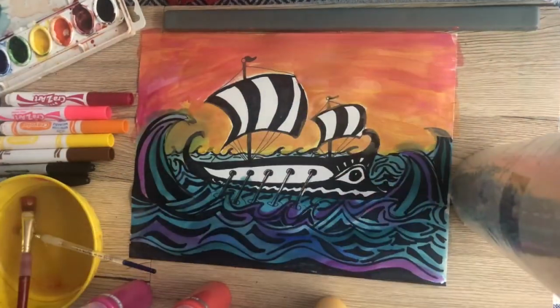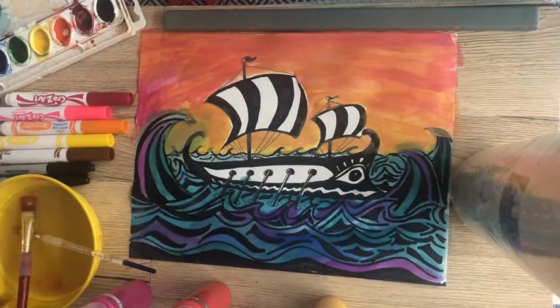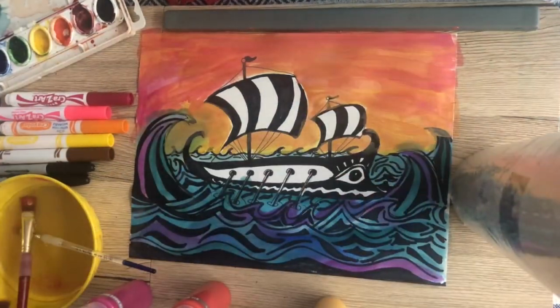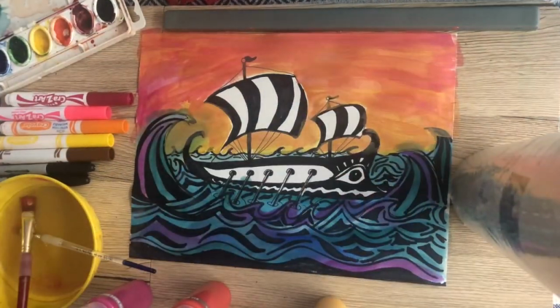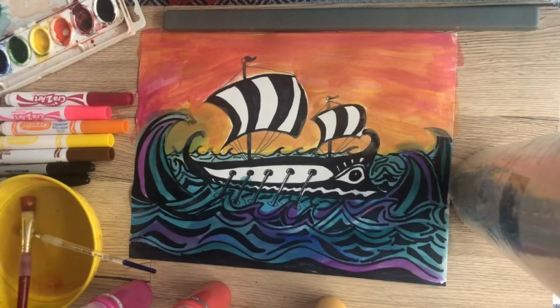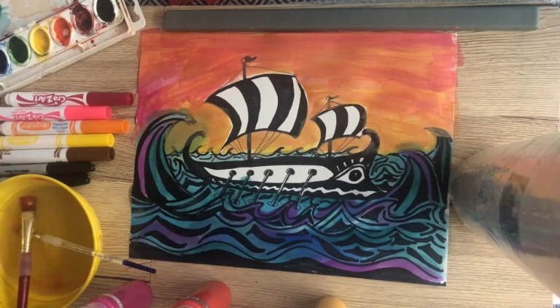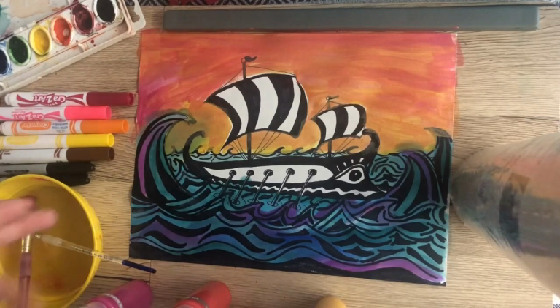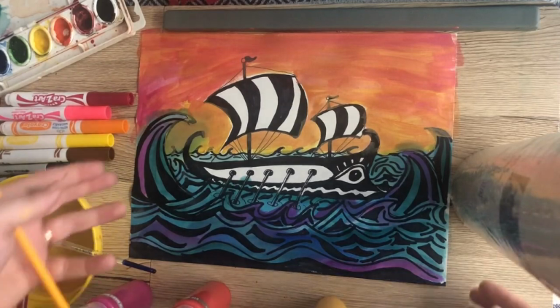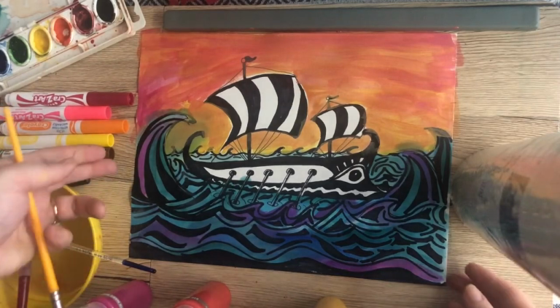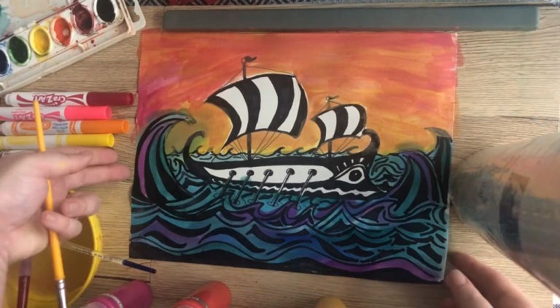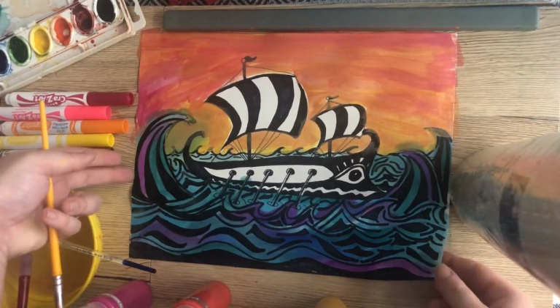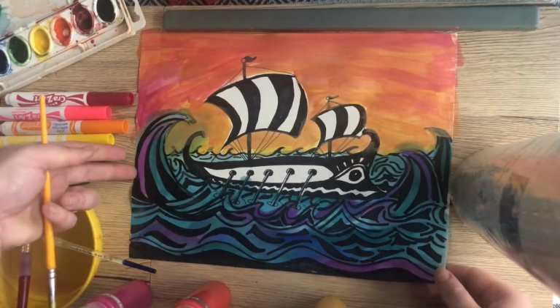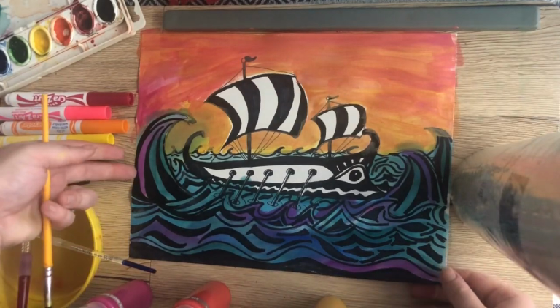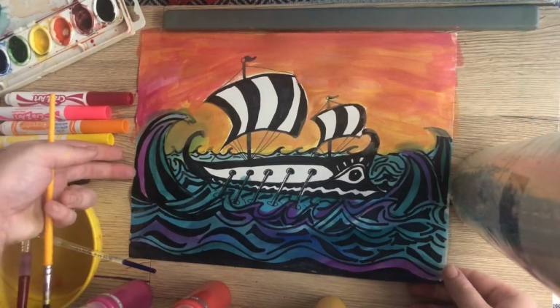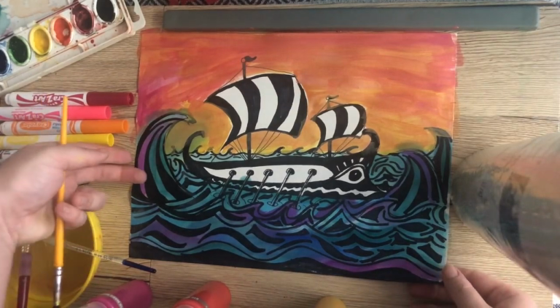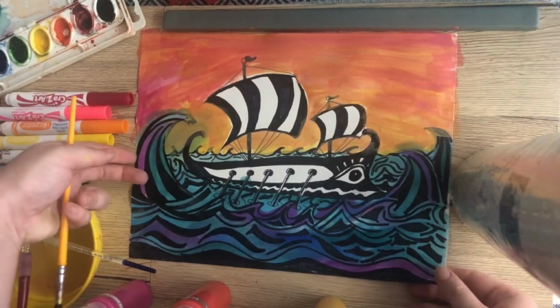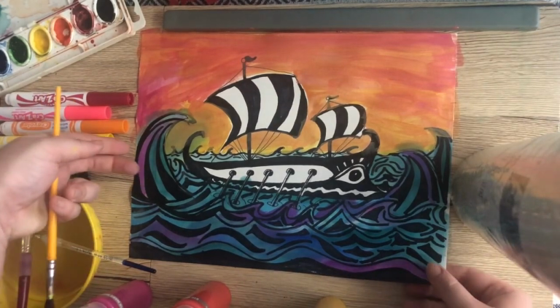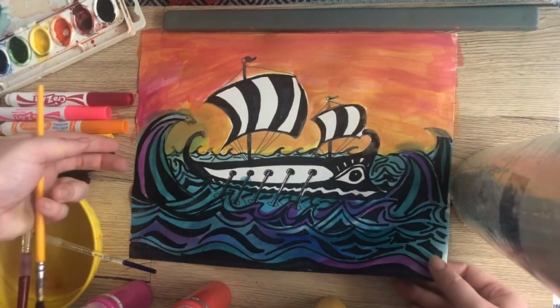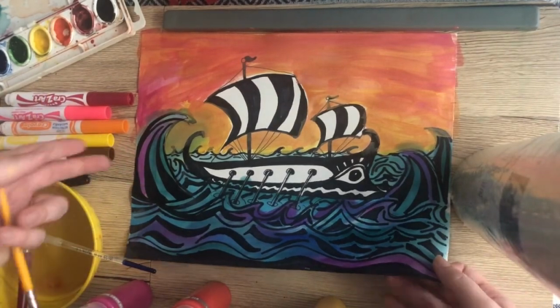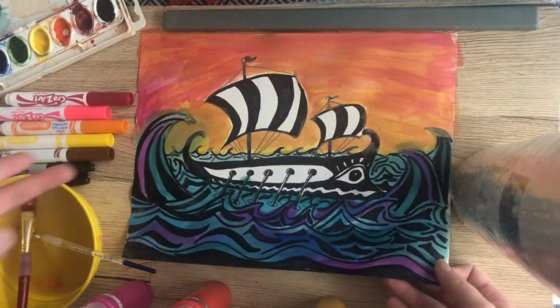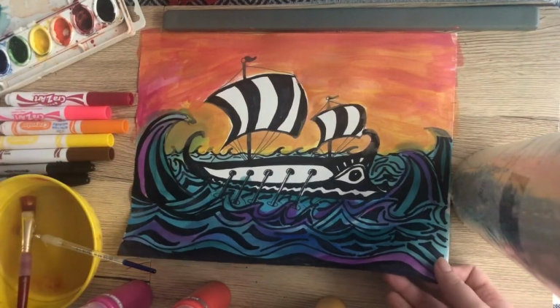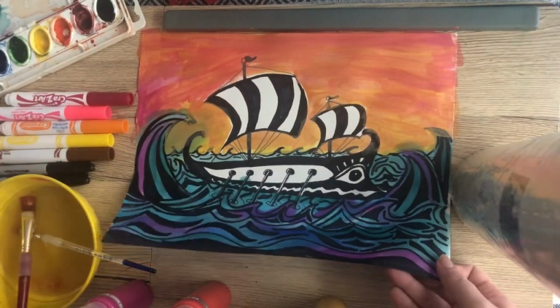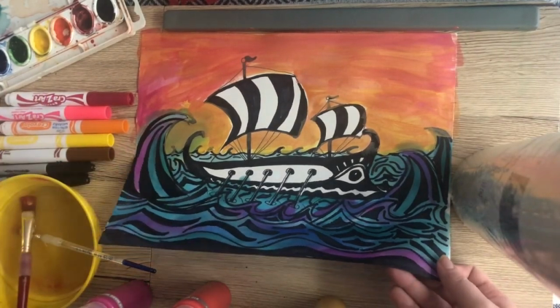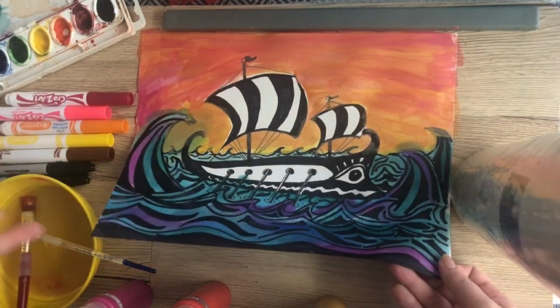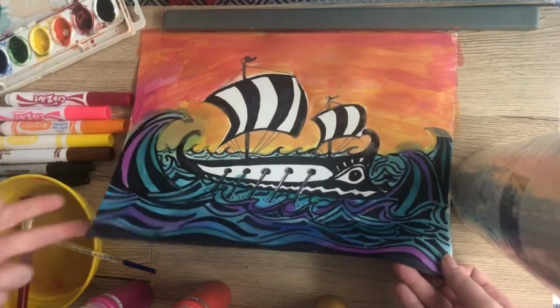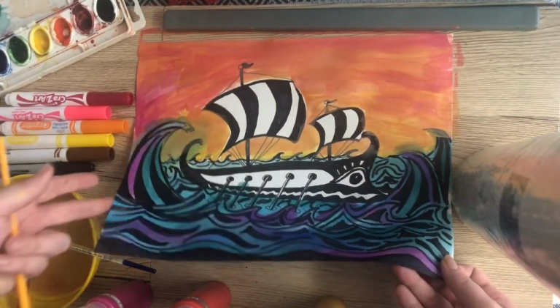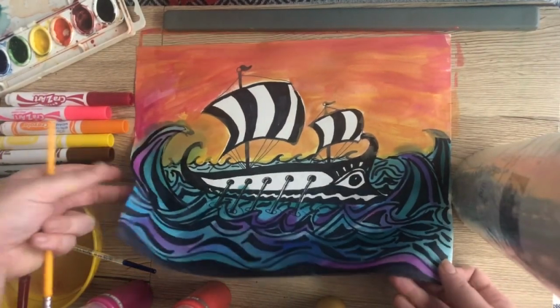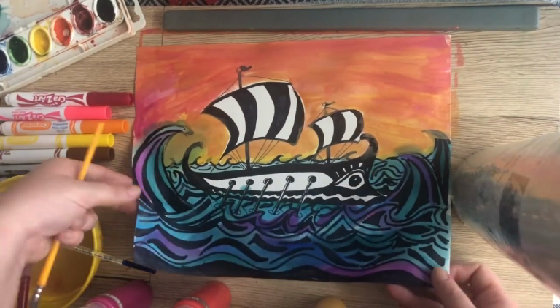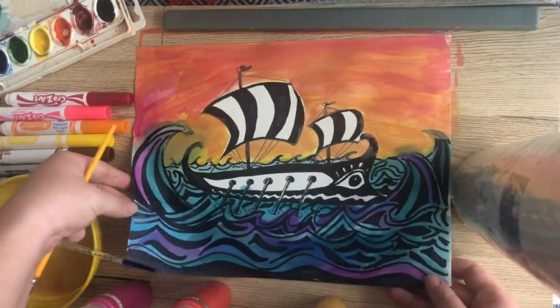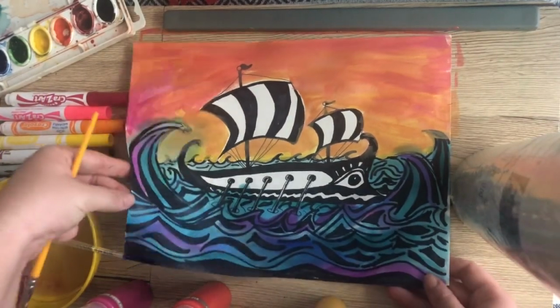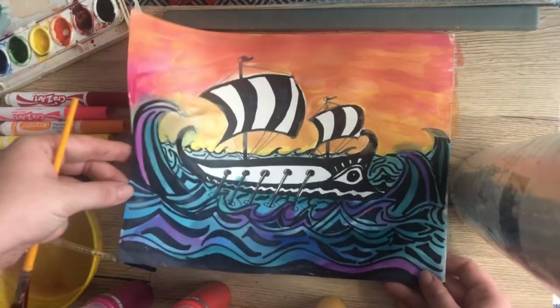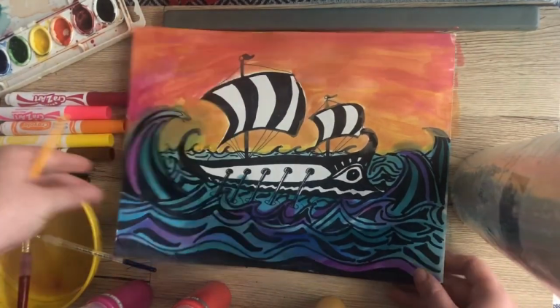We are done with option number one. This just has to dry, and now we're going to move on to our next option.